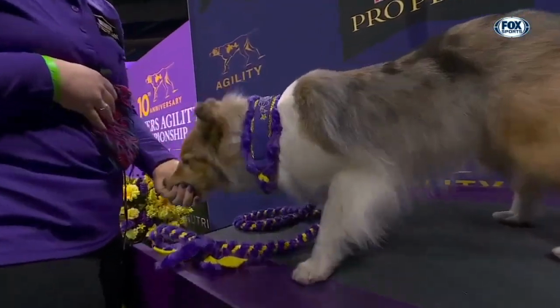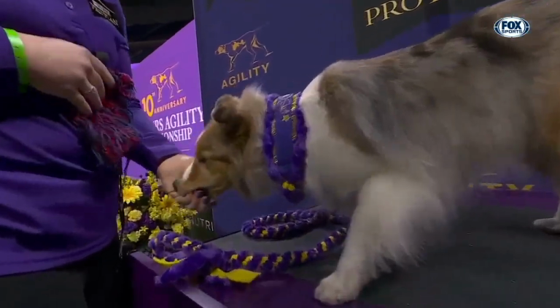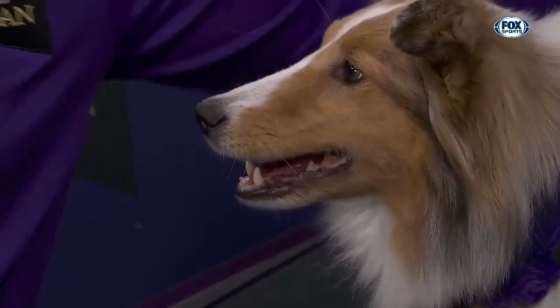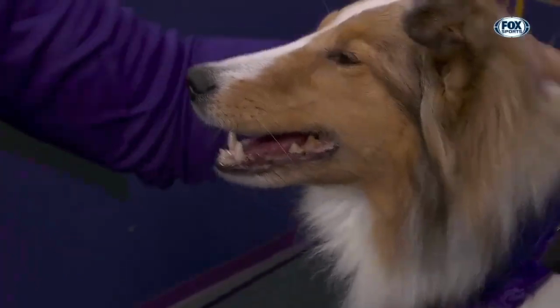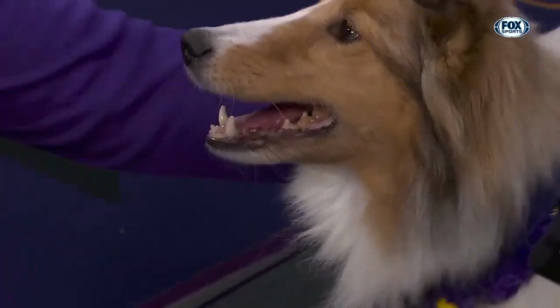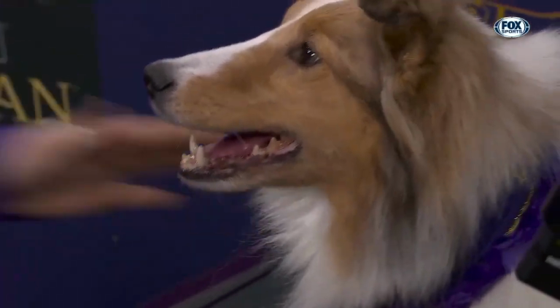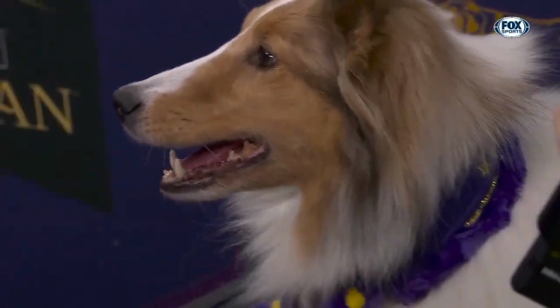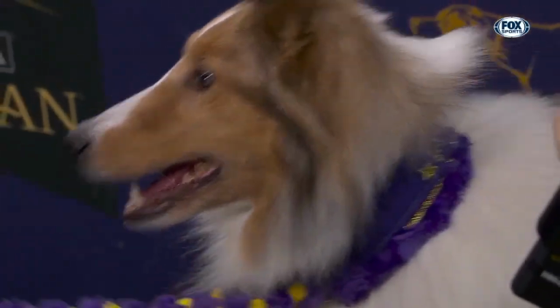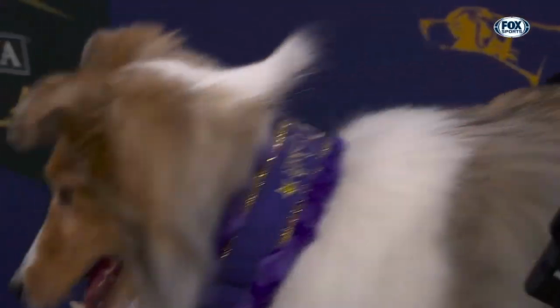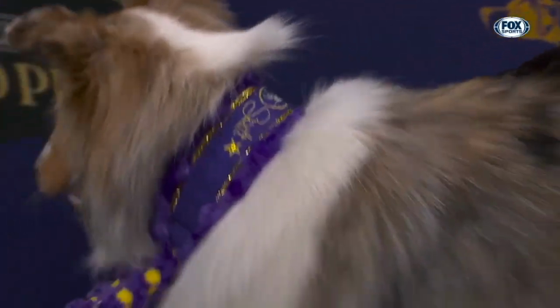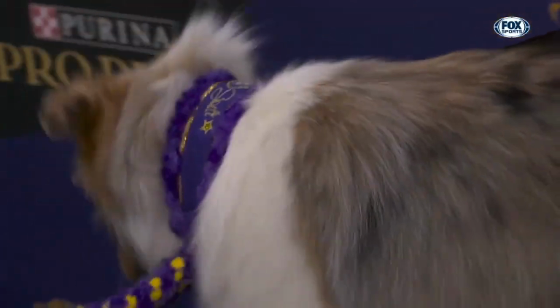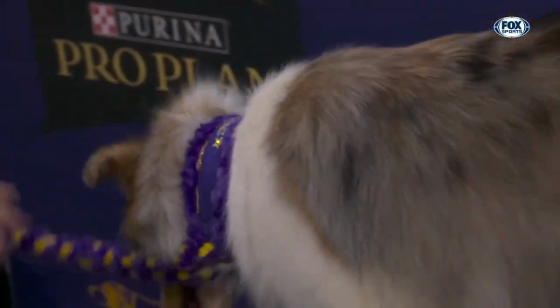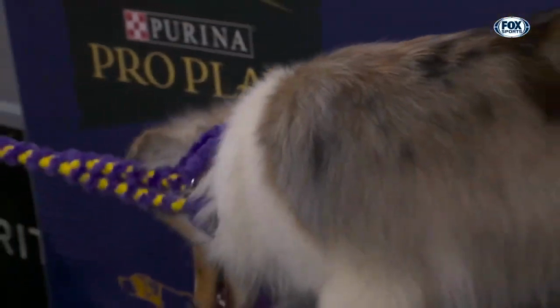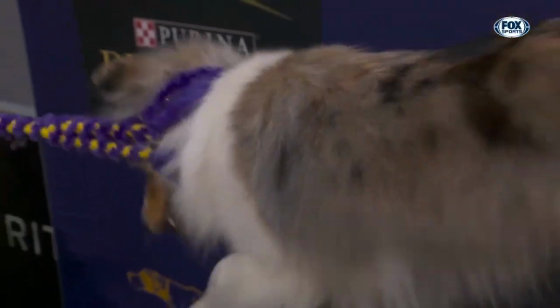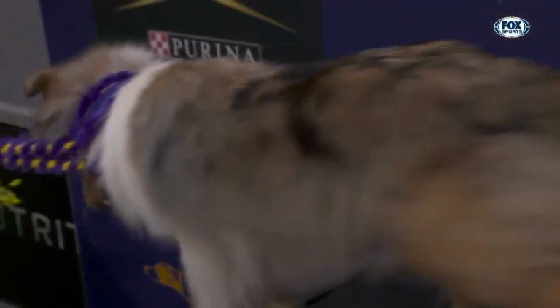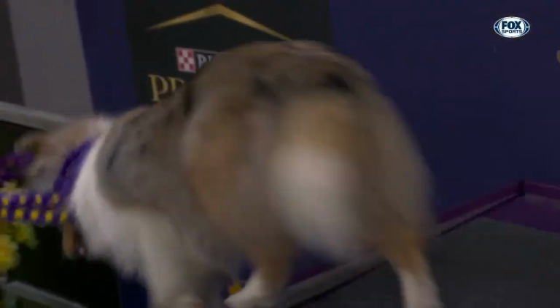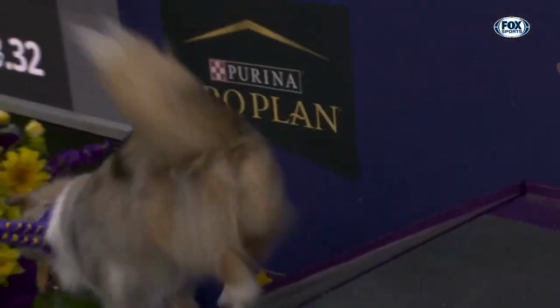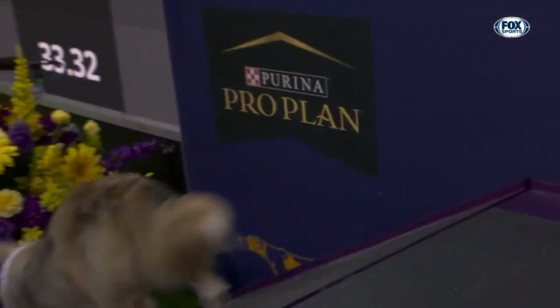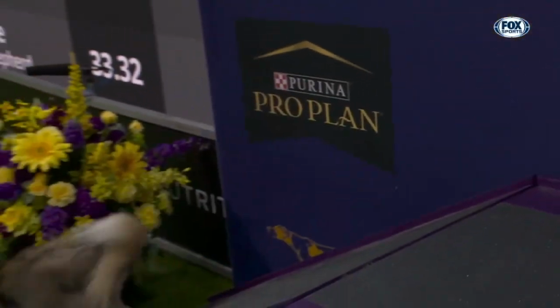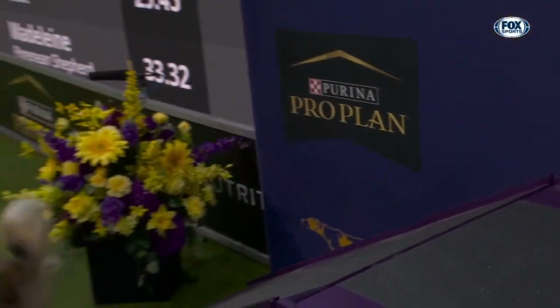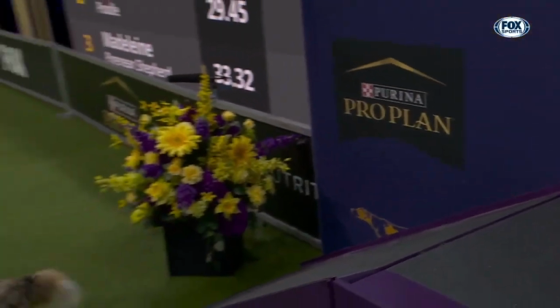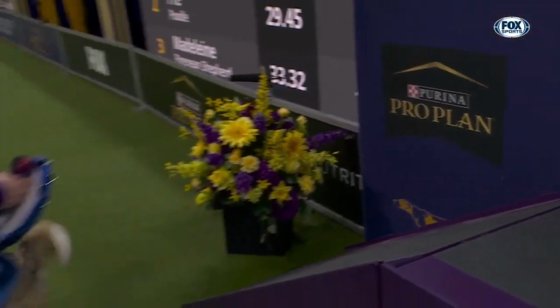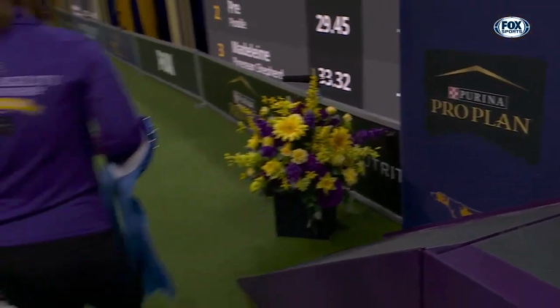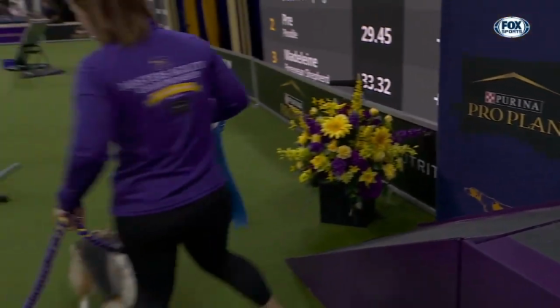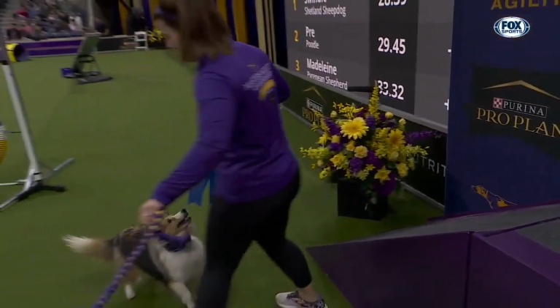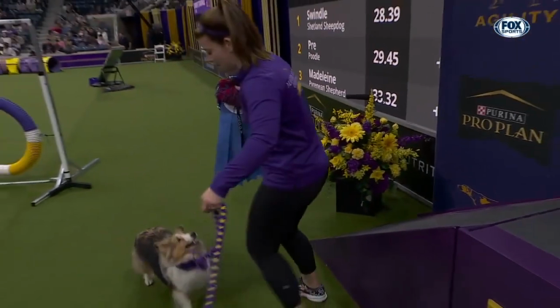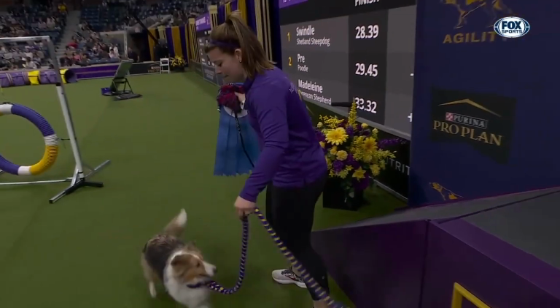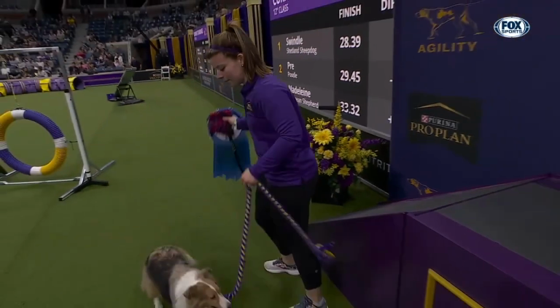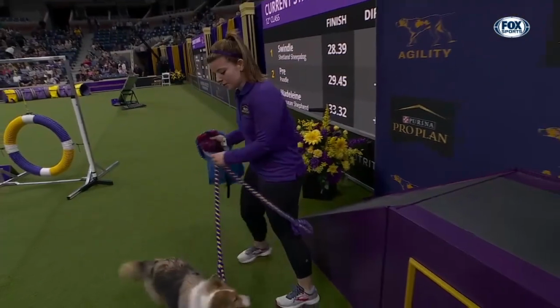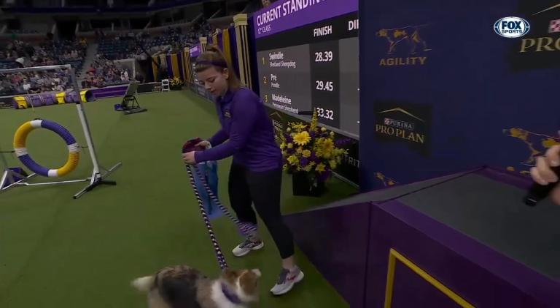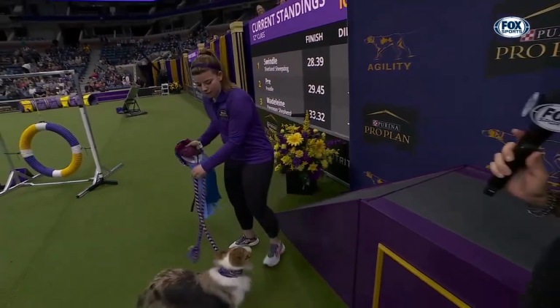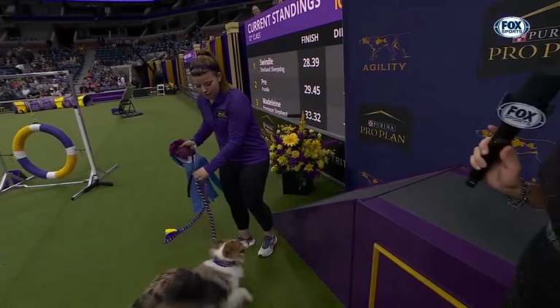It is Swindle who is your winner — the Shetland Sheepdog in the 12-inch class. Over to Allison.